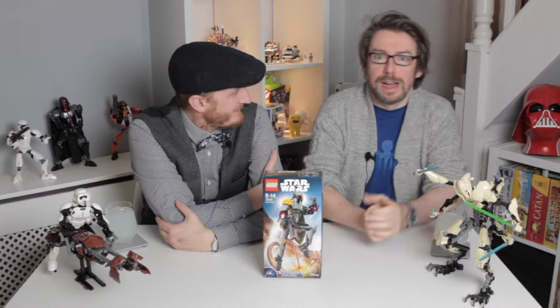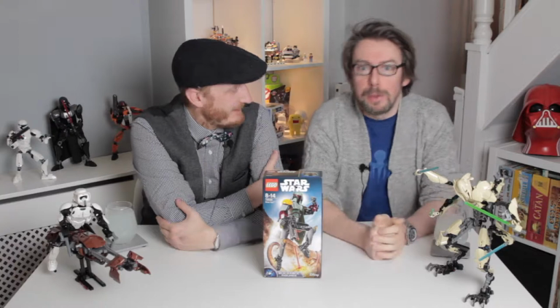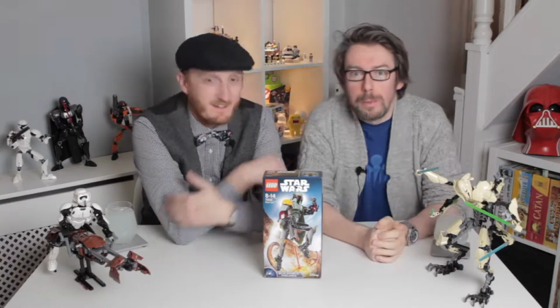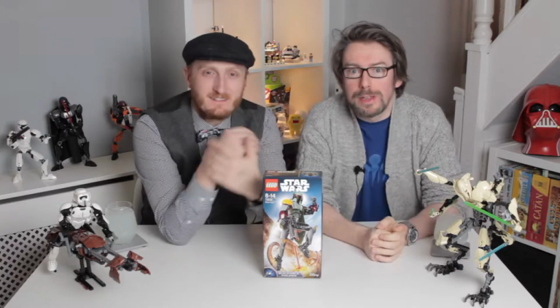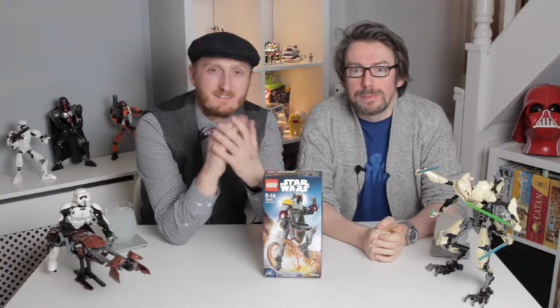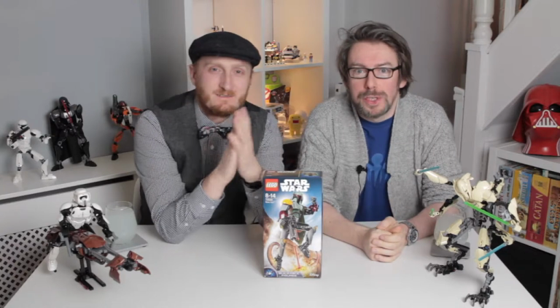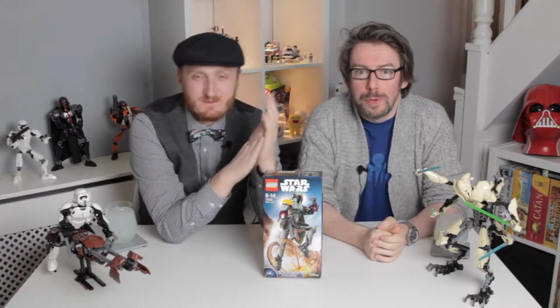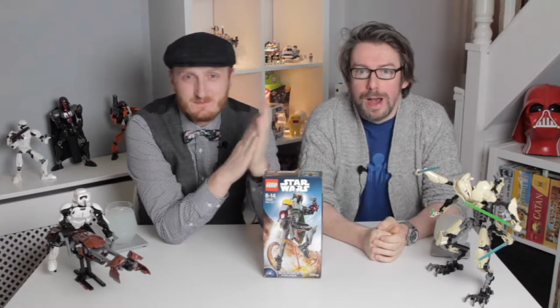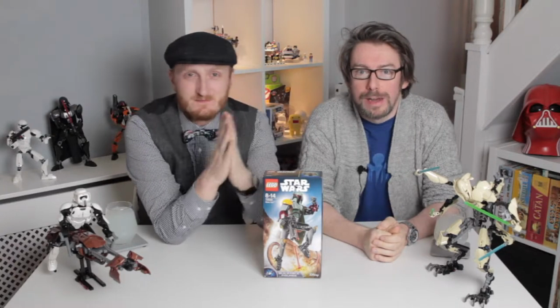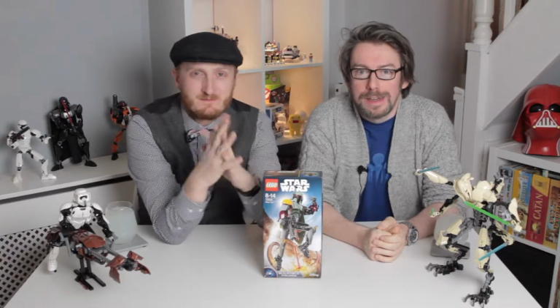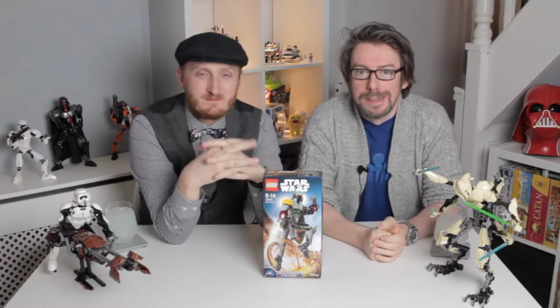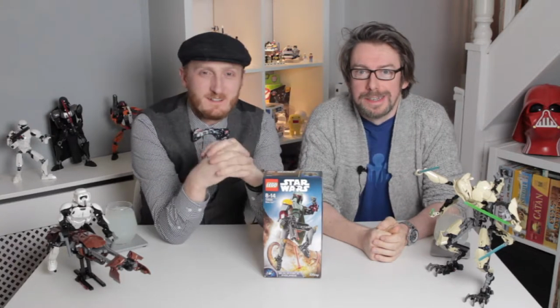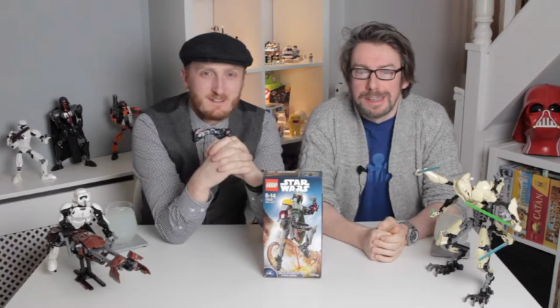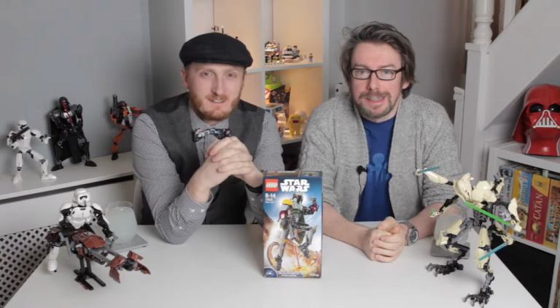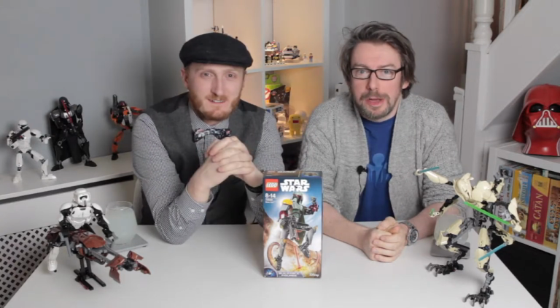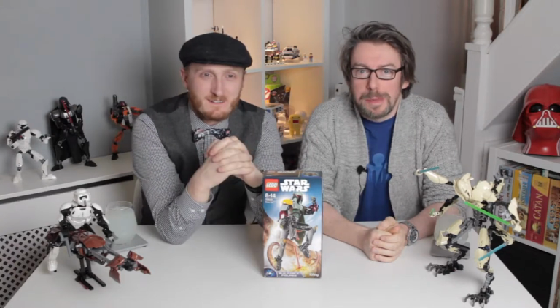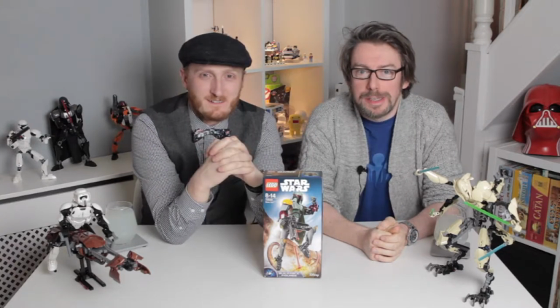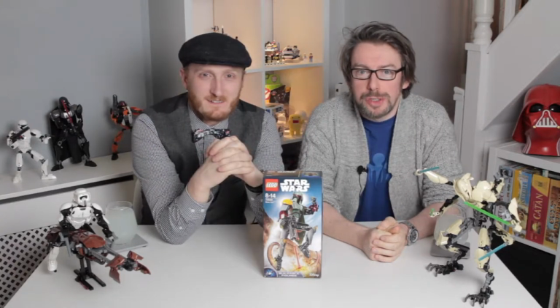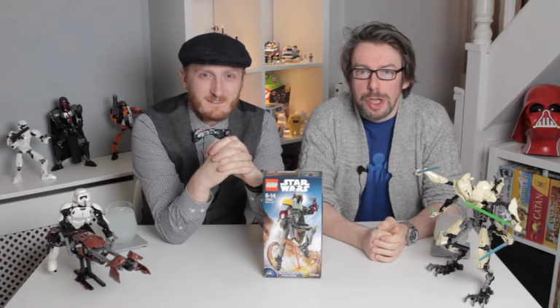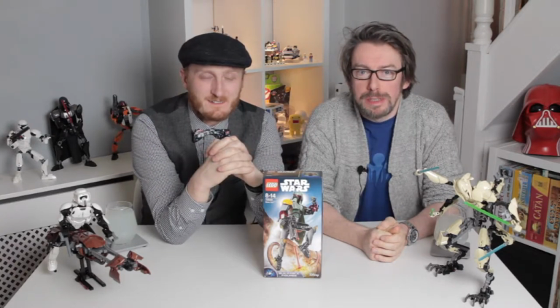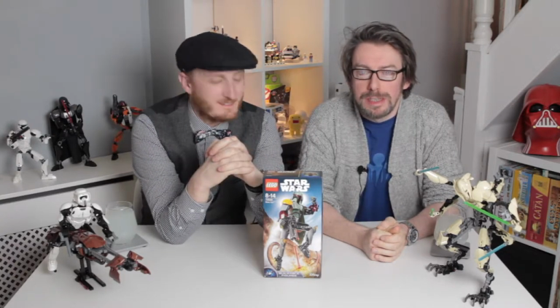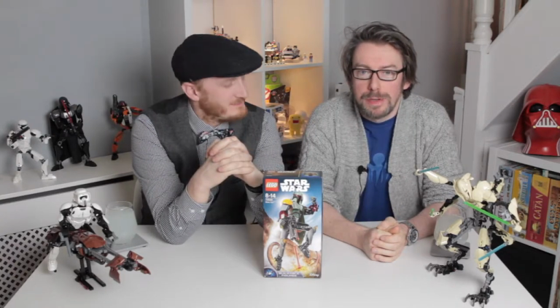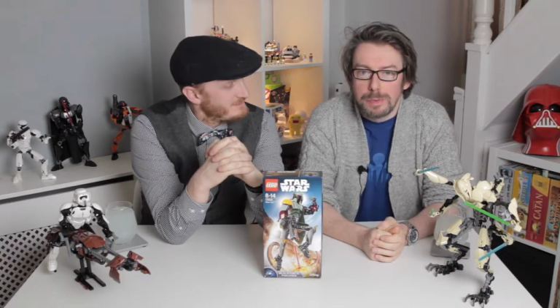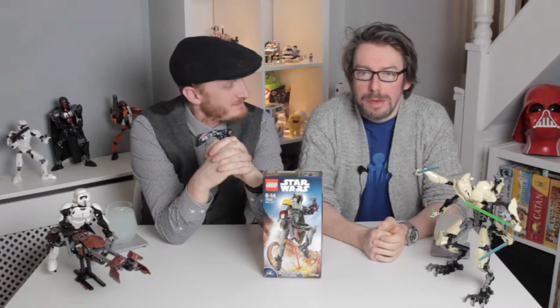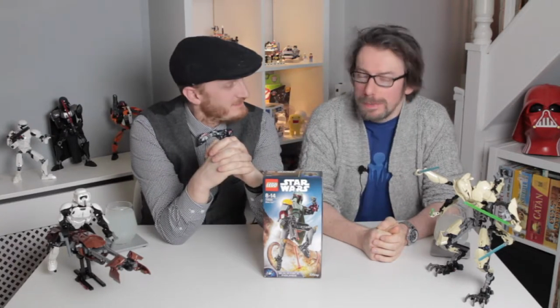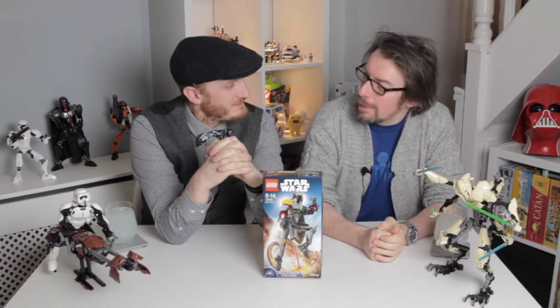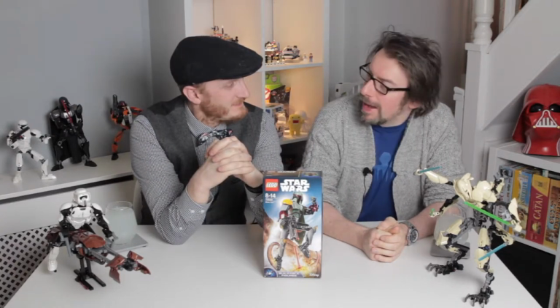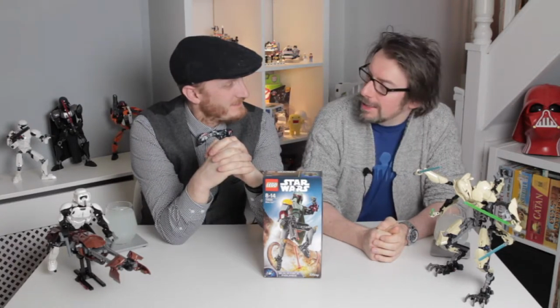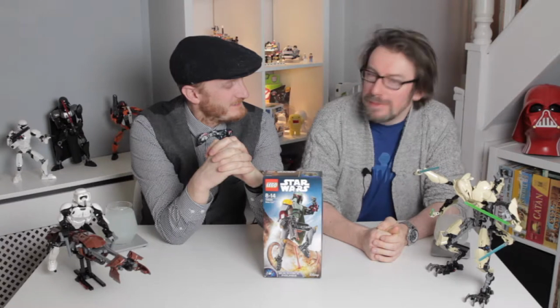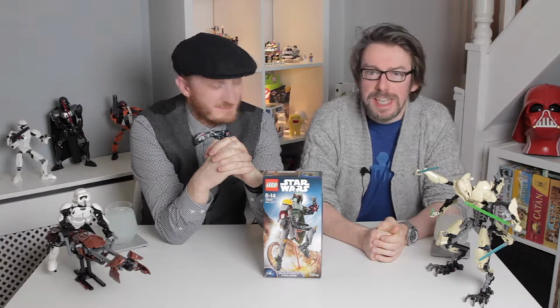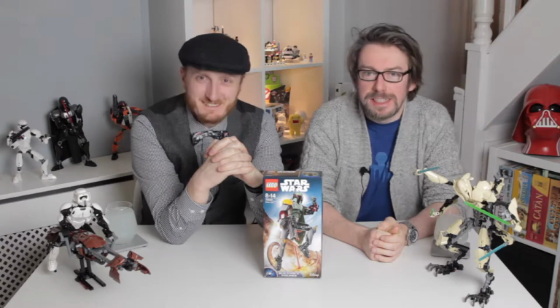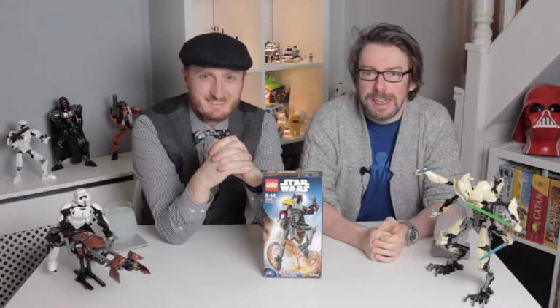Hello and welcome to our little Lego building show. This is our first one — it's a bit of a pilot, a bit of a test tonight.